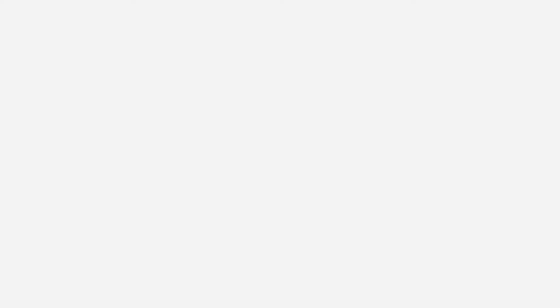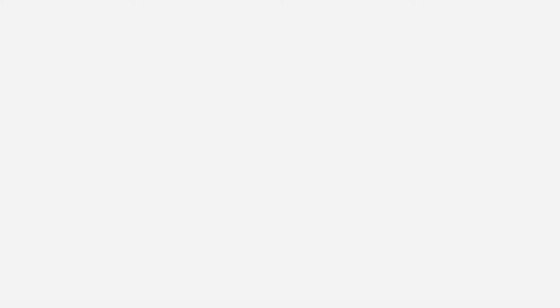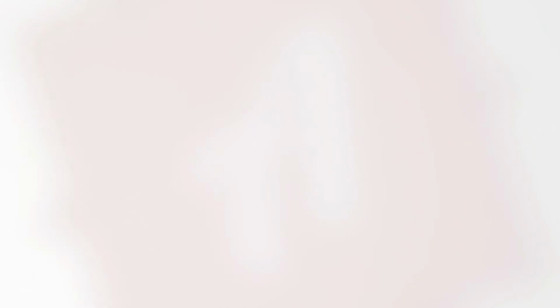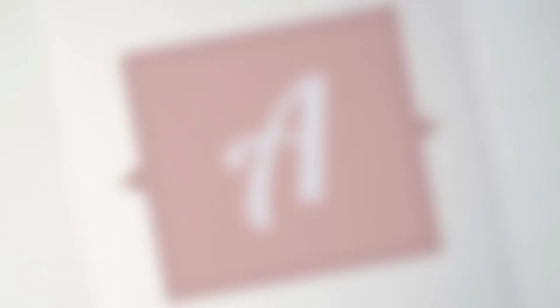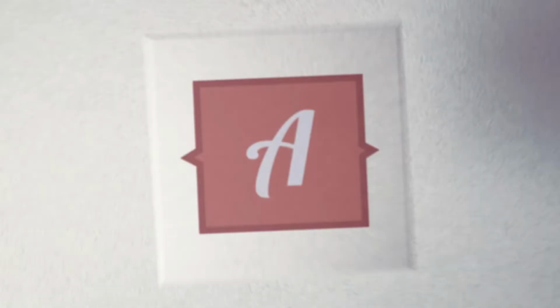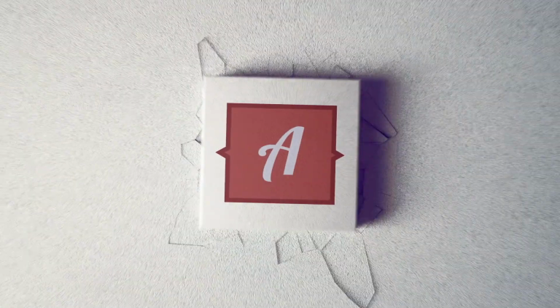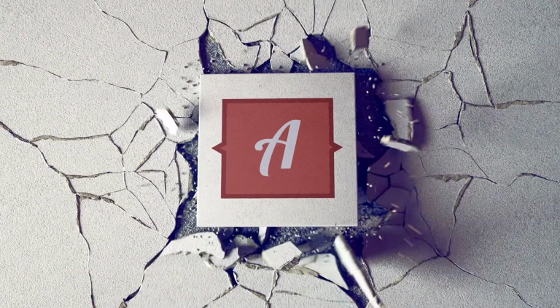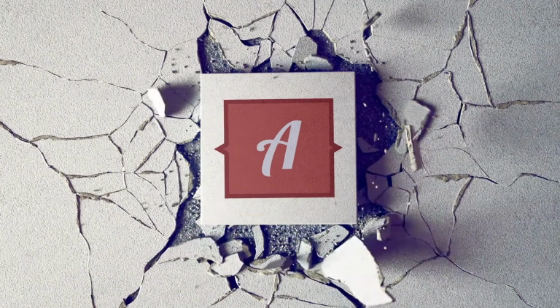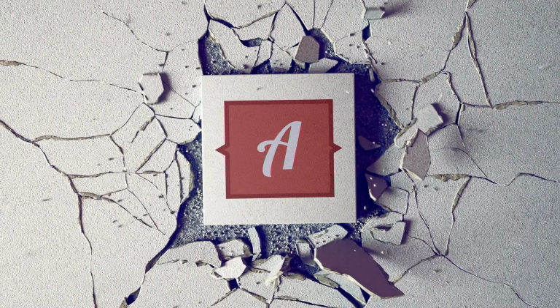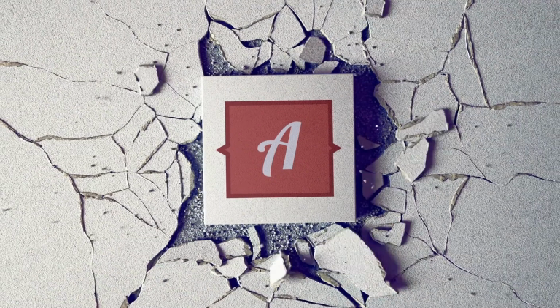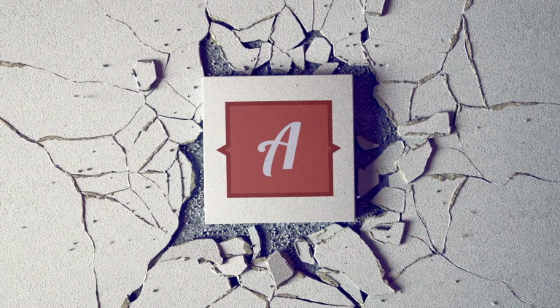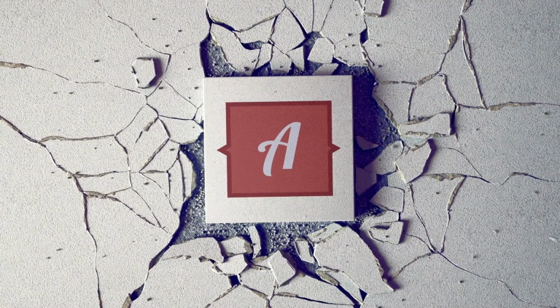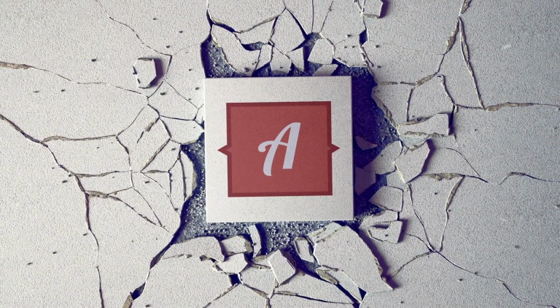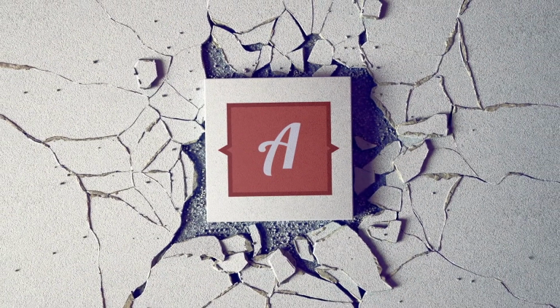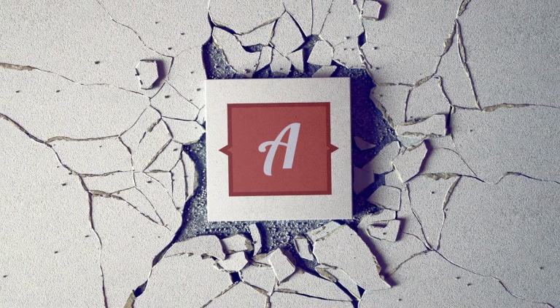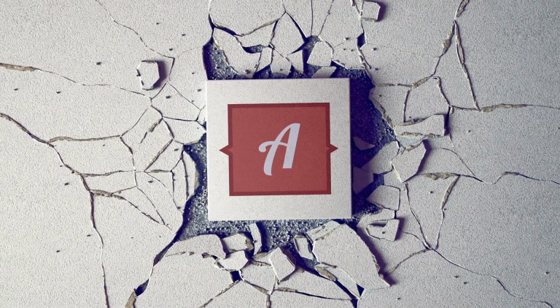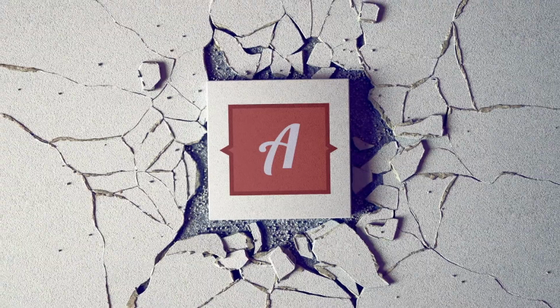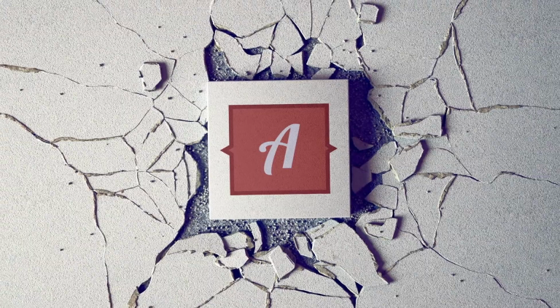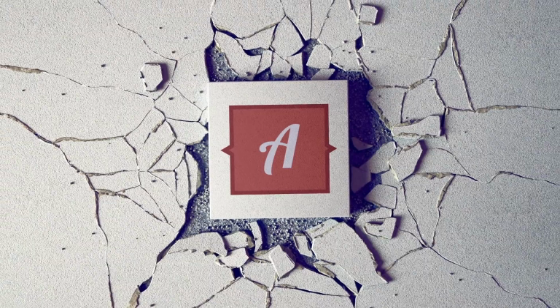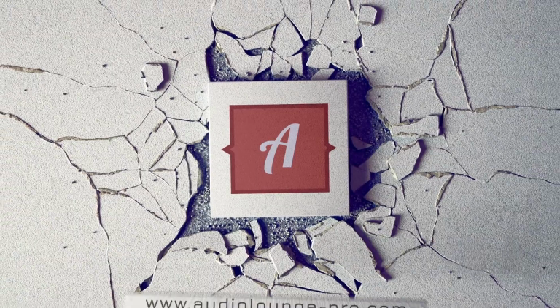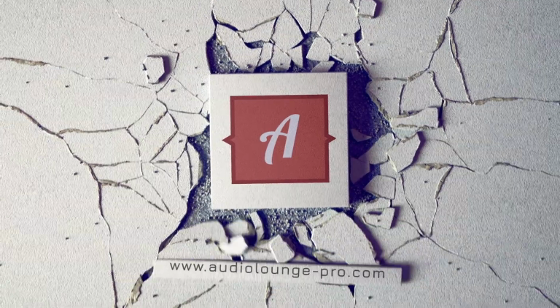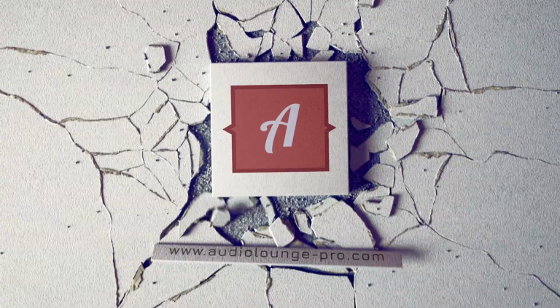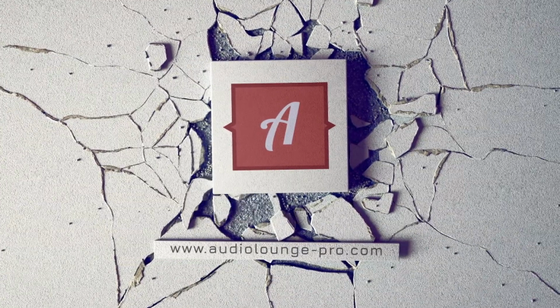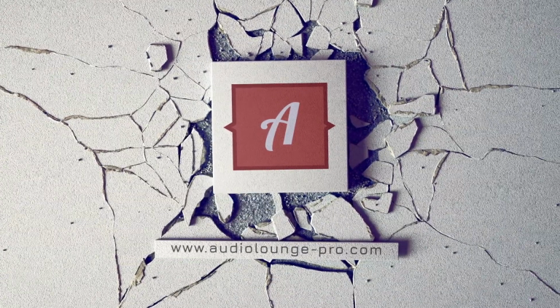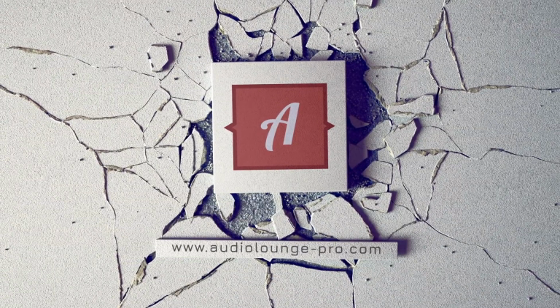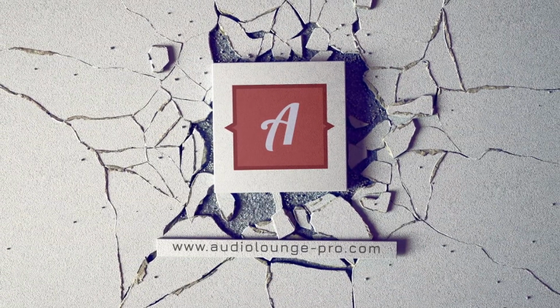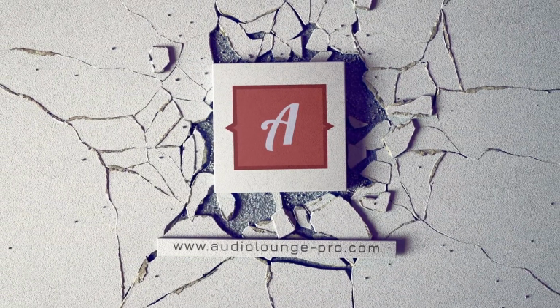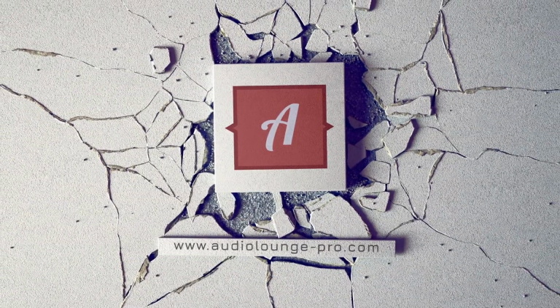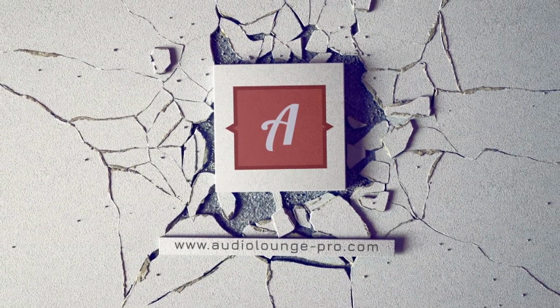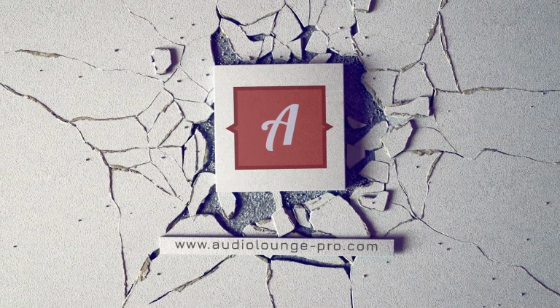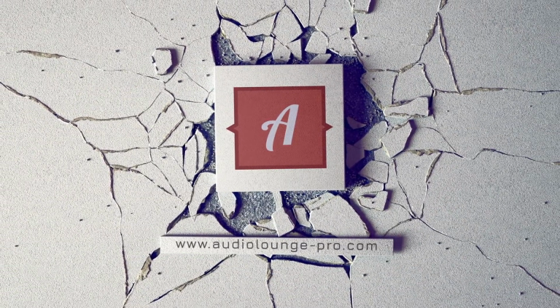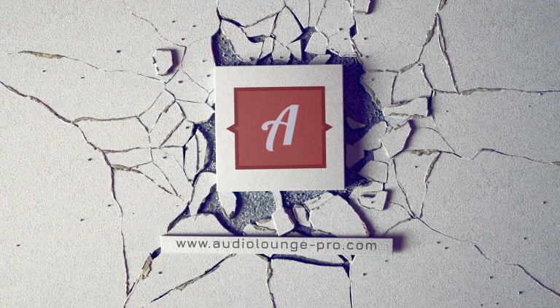Videos and audio demos can be found on our website, www.audioloungepro.com.